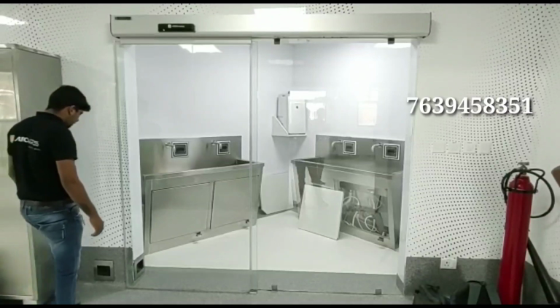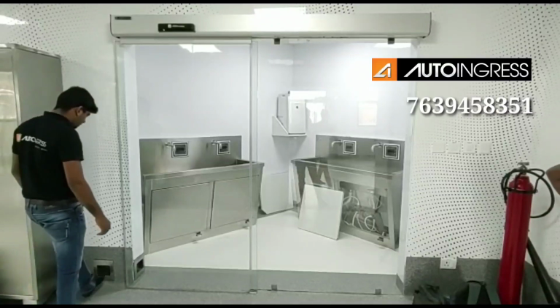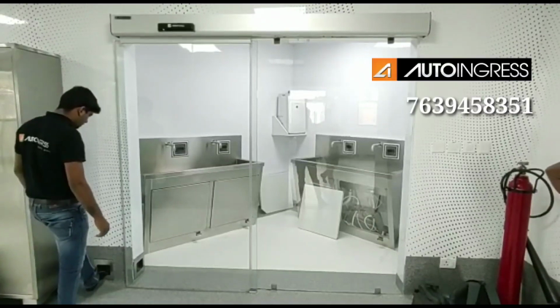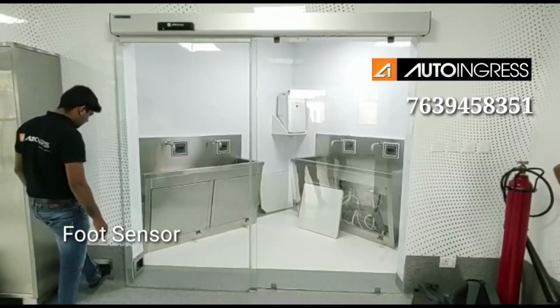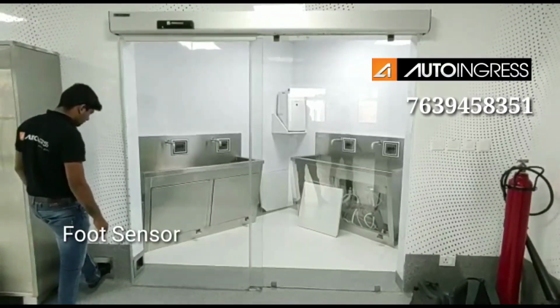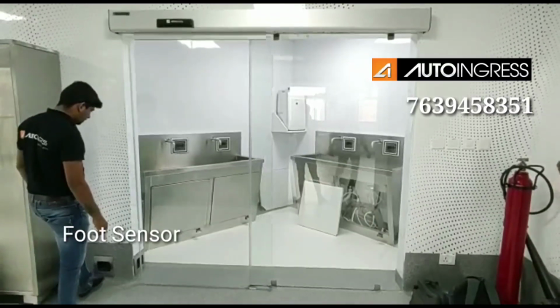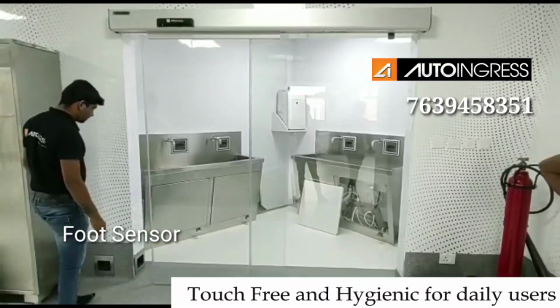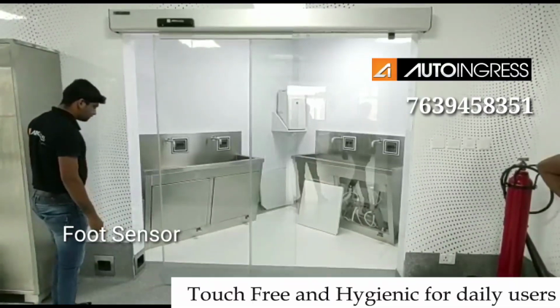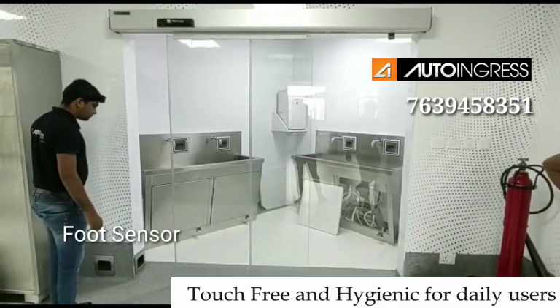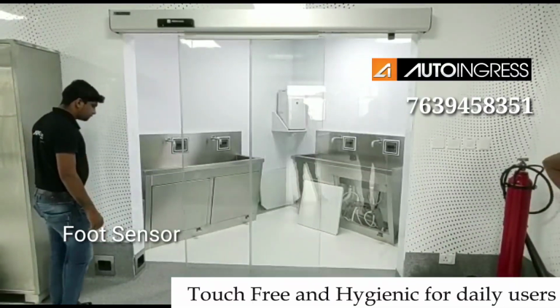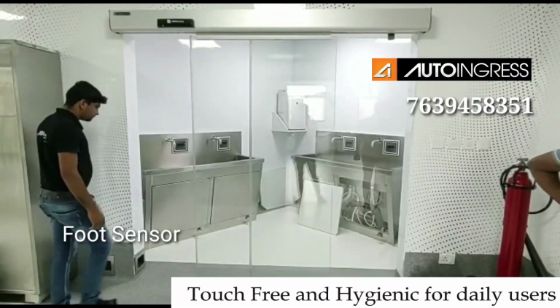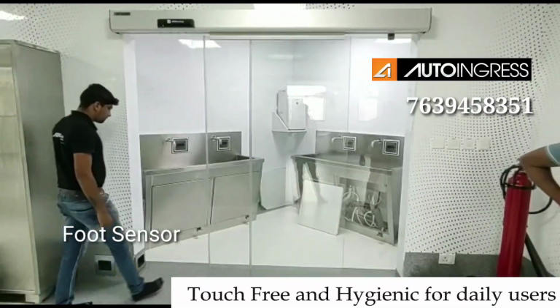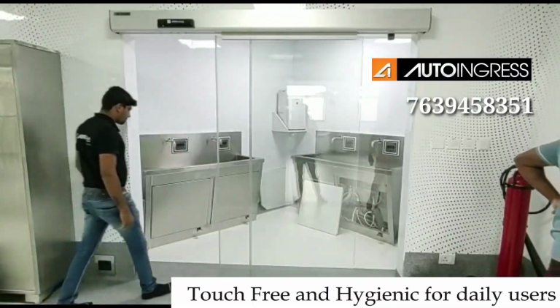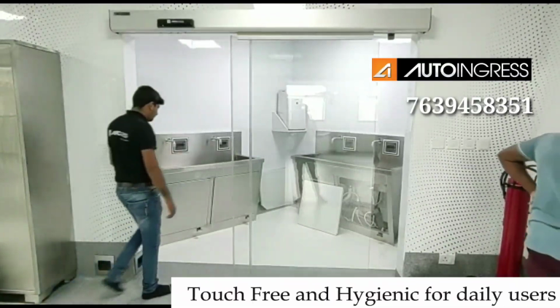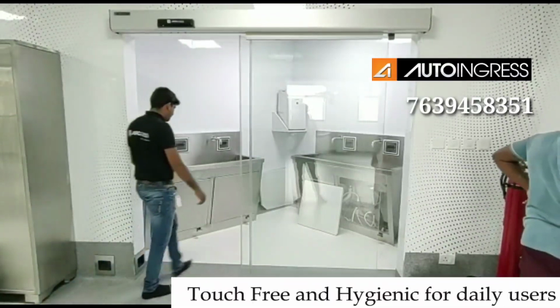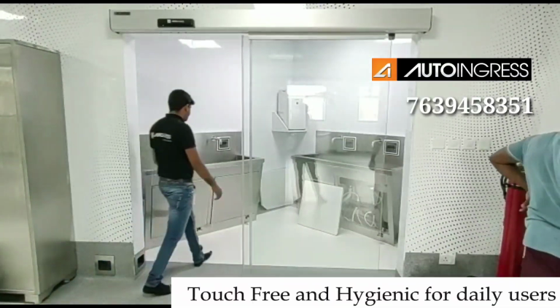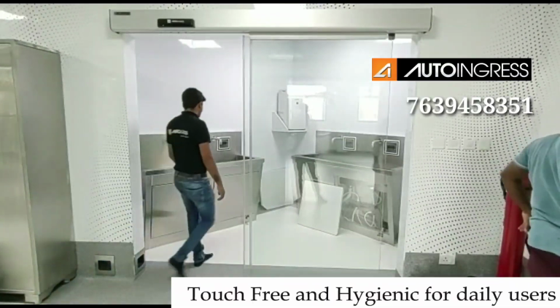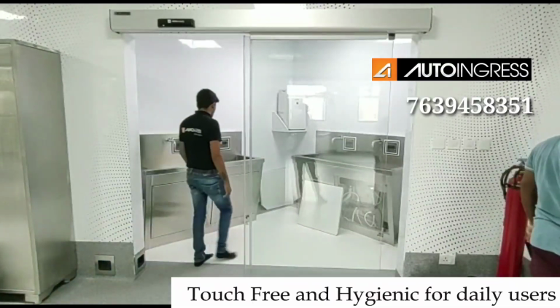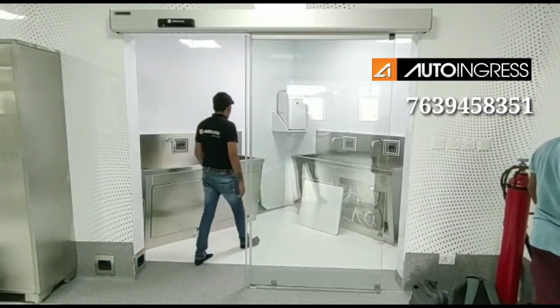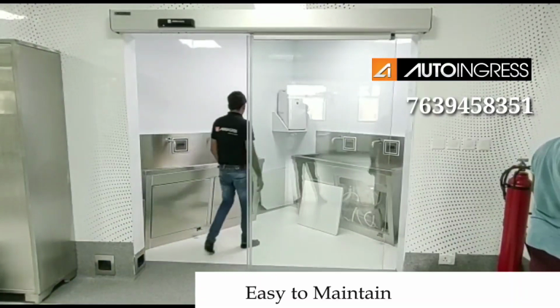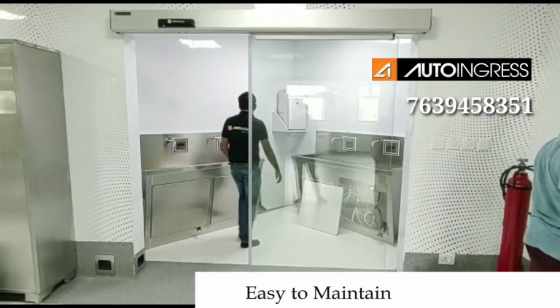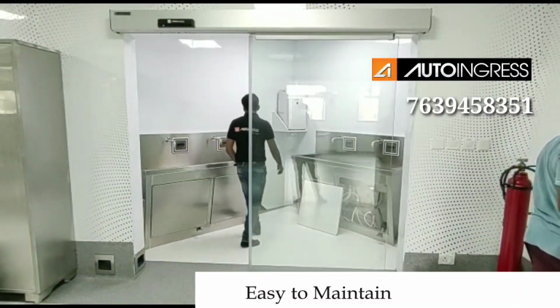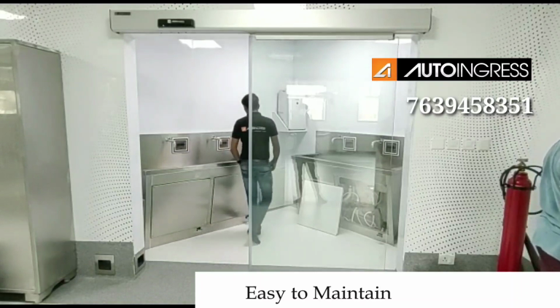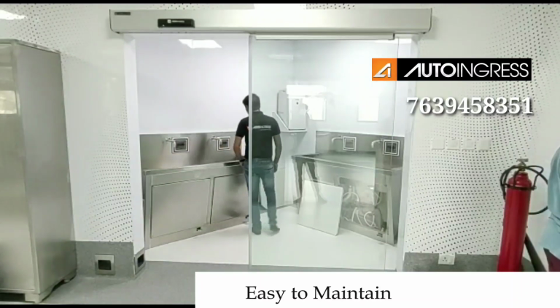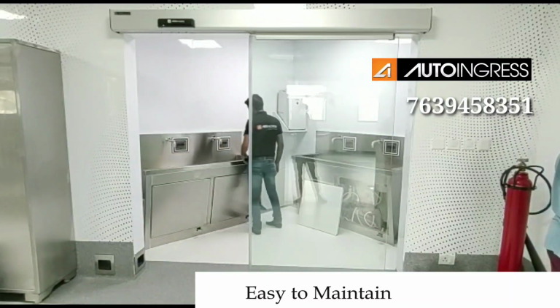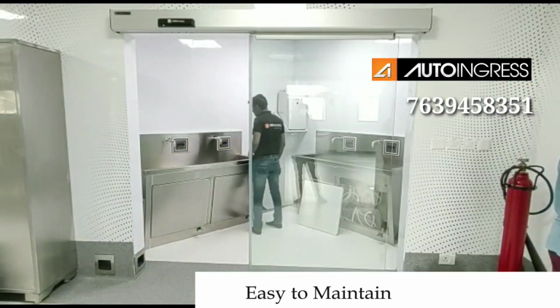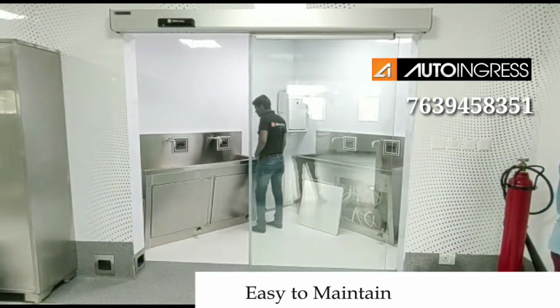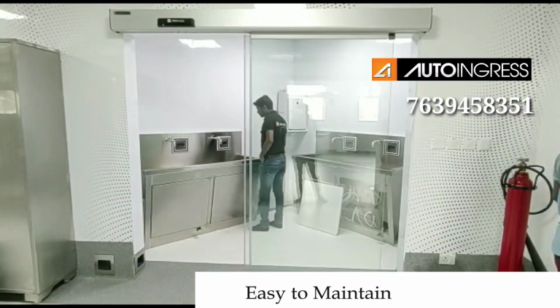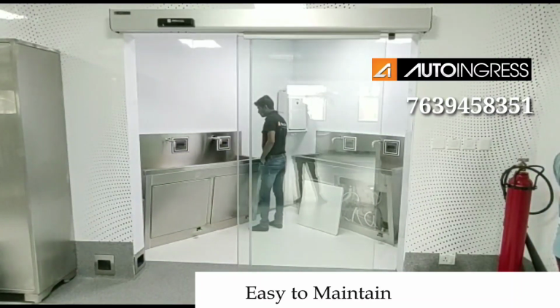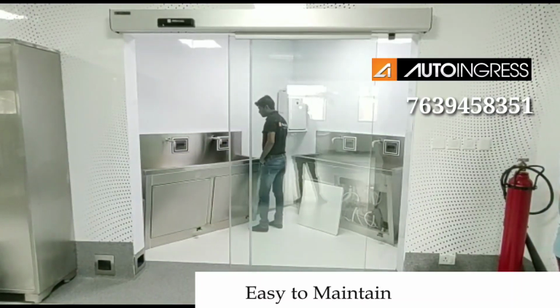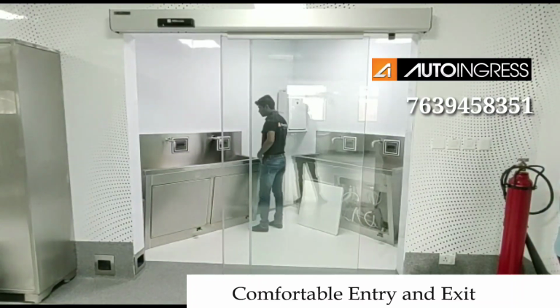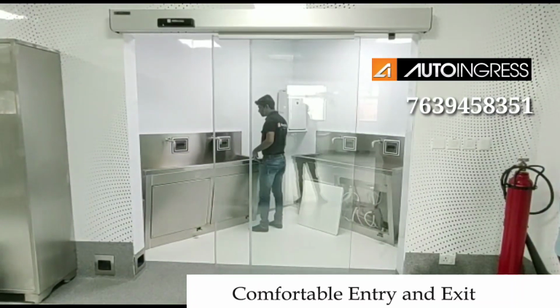You can do a fixed glass or sliding glass. You can open a glass and open and close glass. You can do this in a glass.